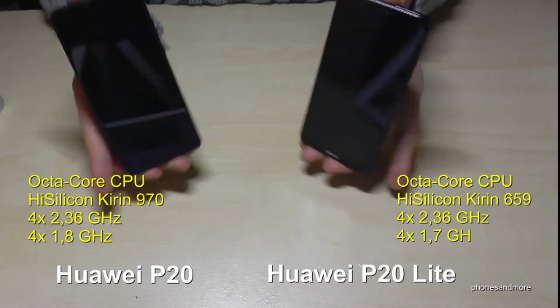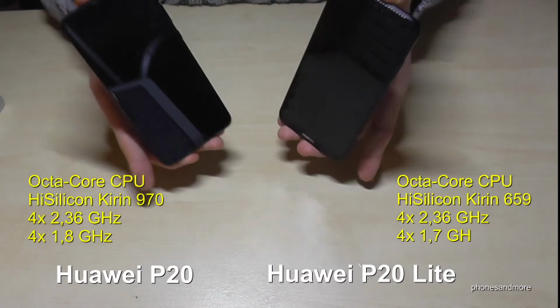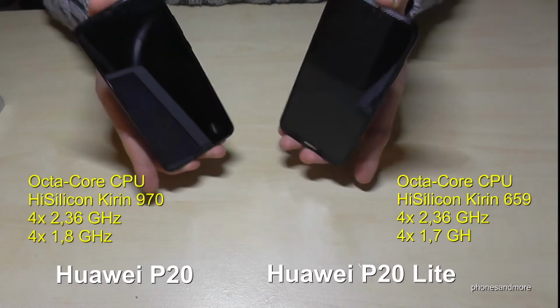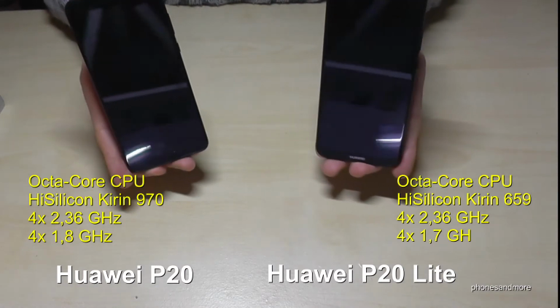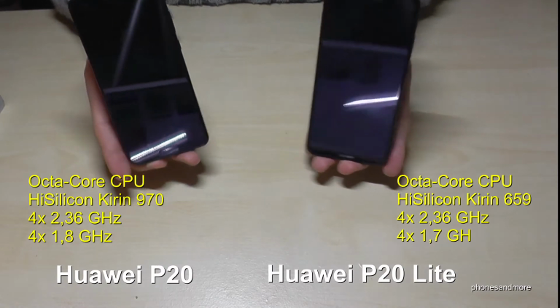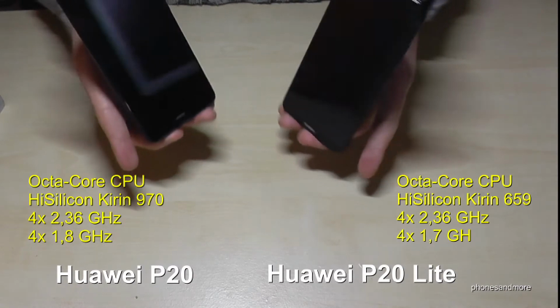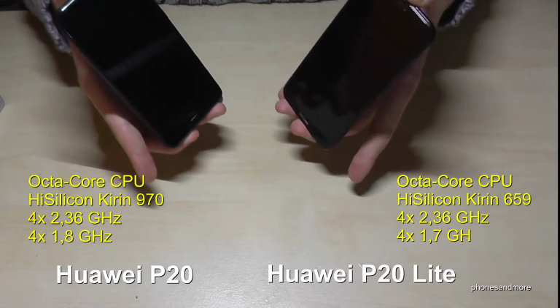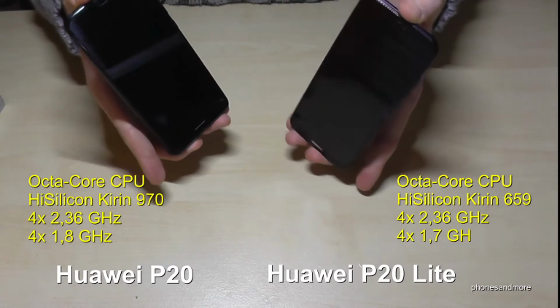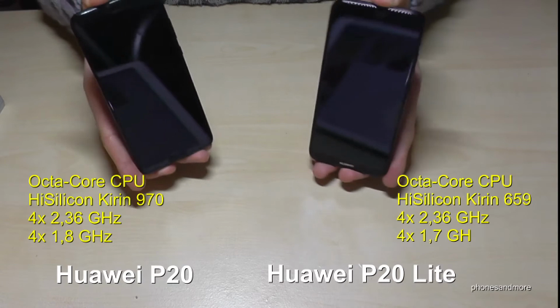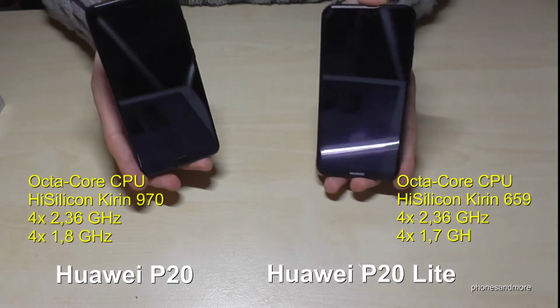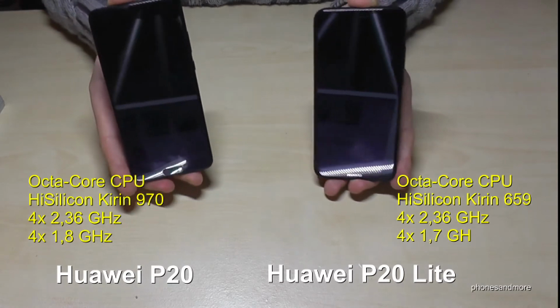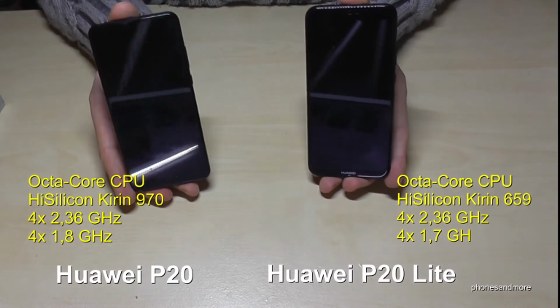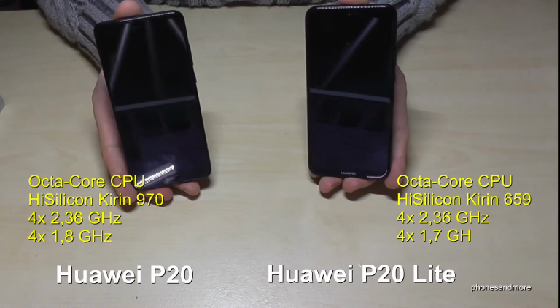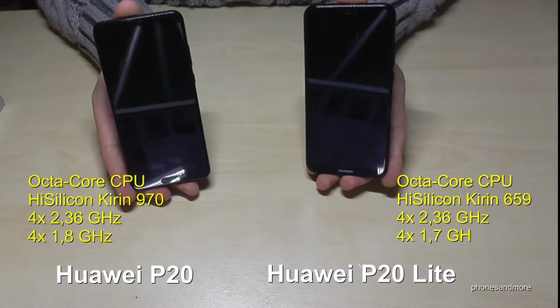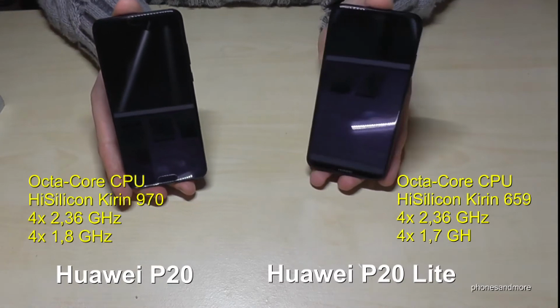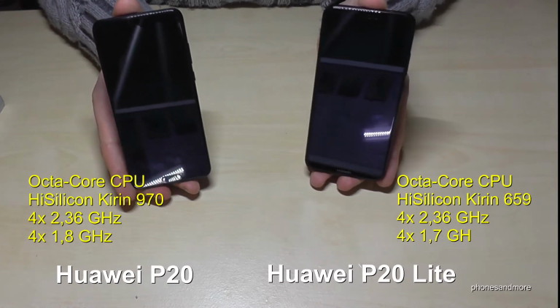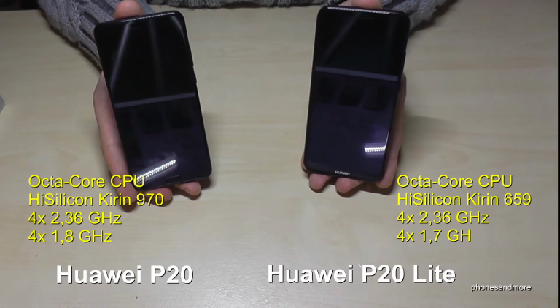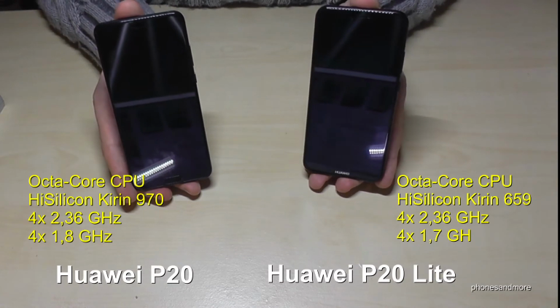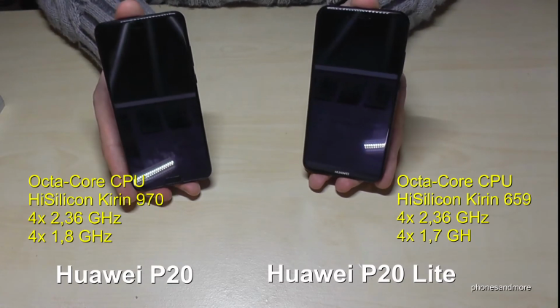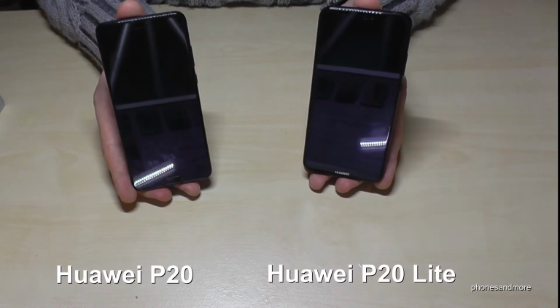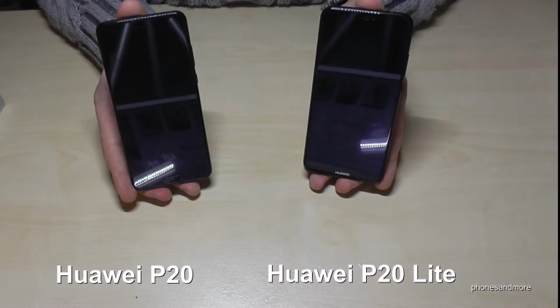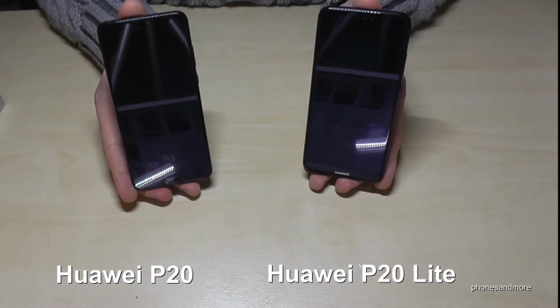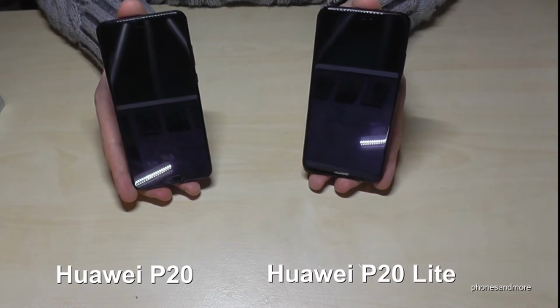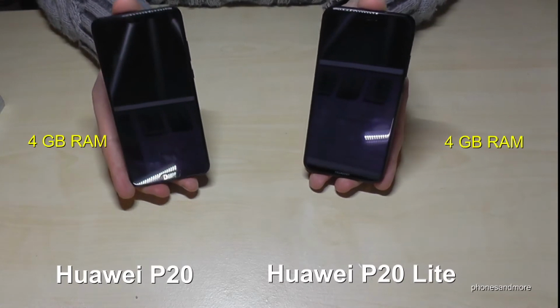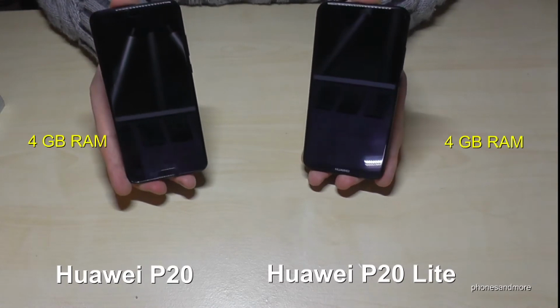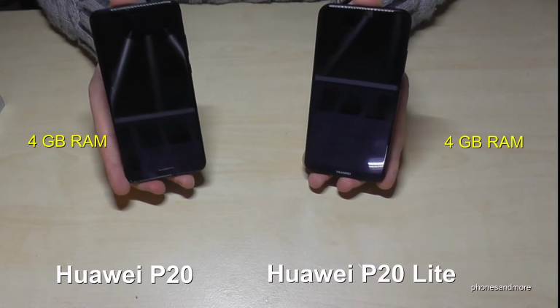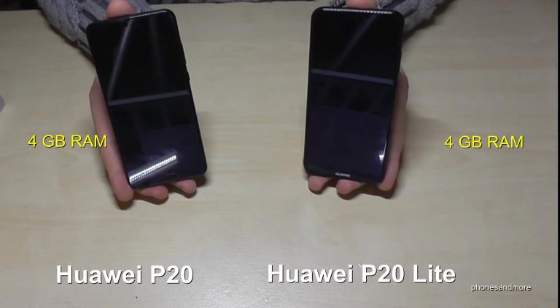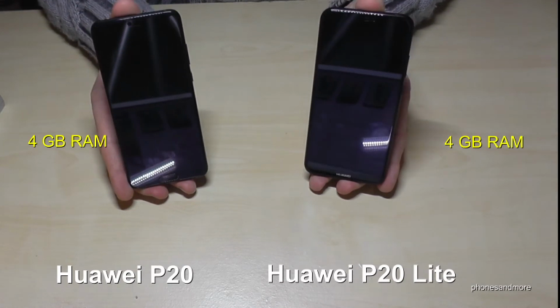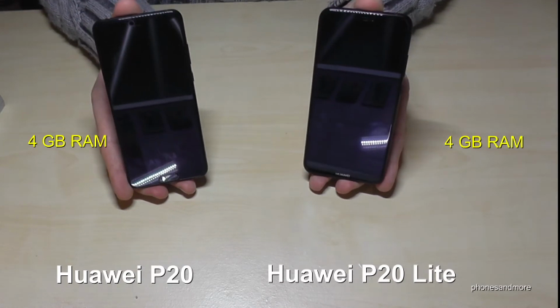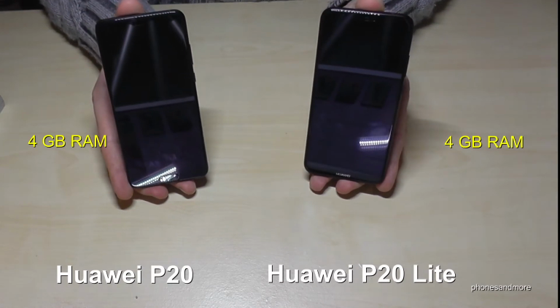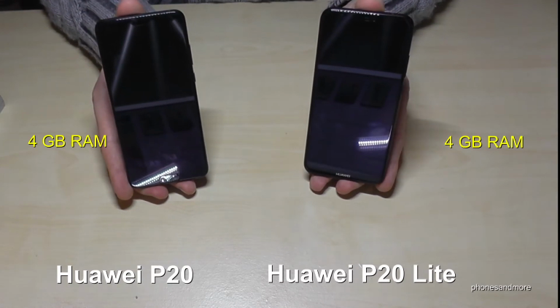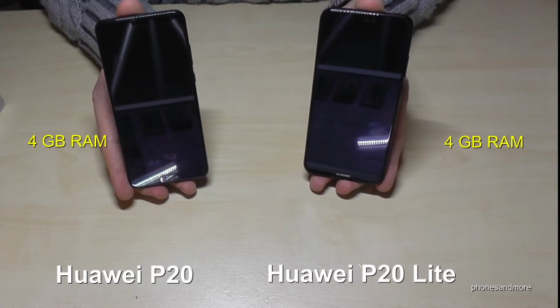As you can see, I will always show you the details below. The RAM is also the same at 4 GB.